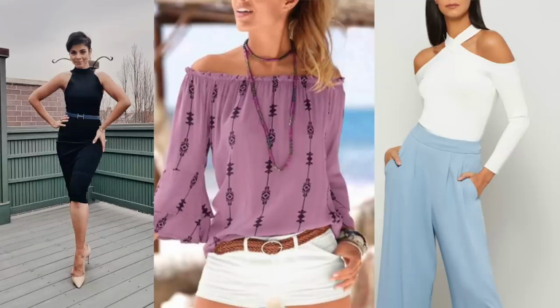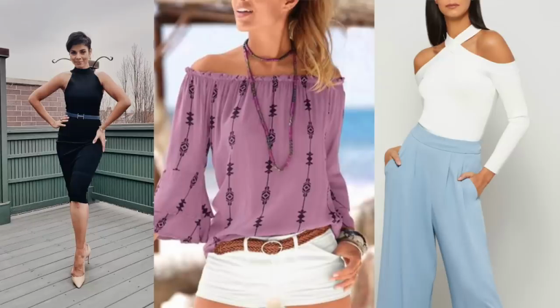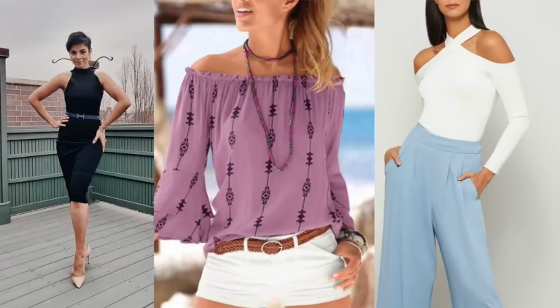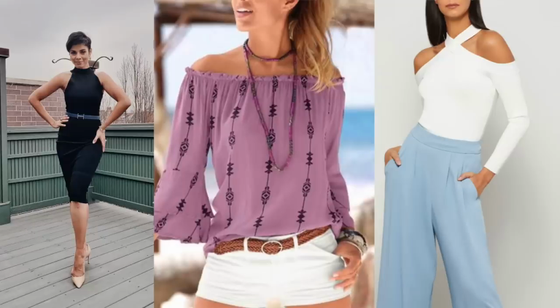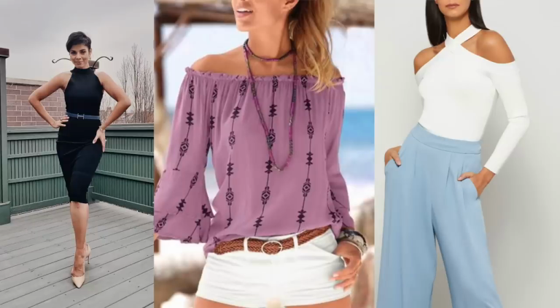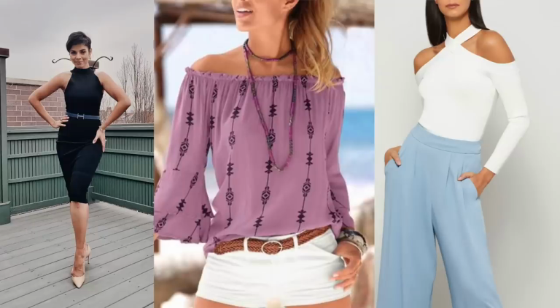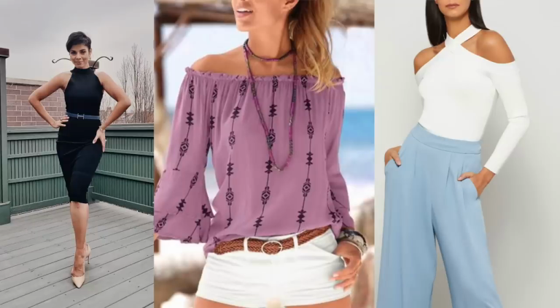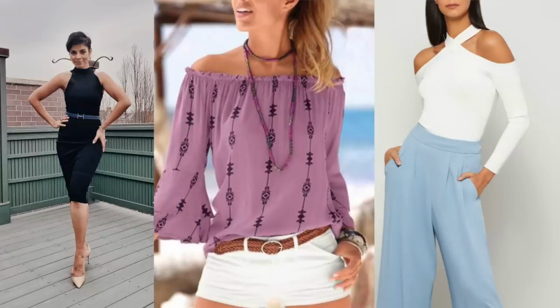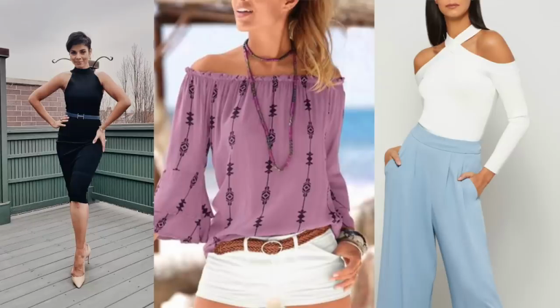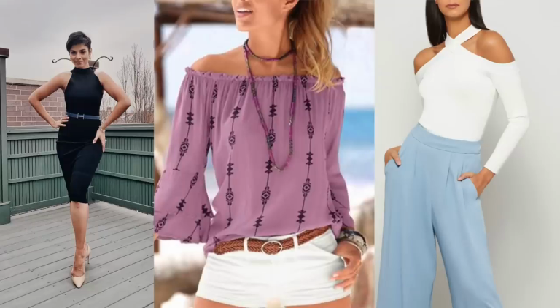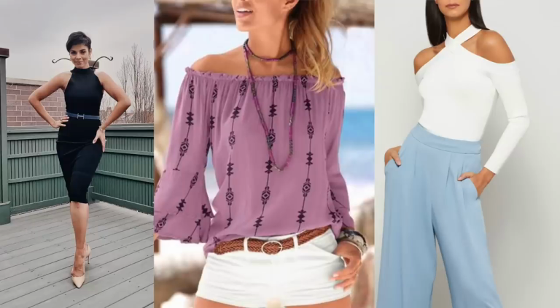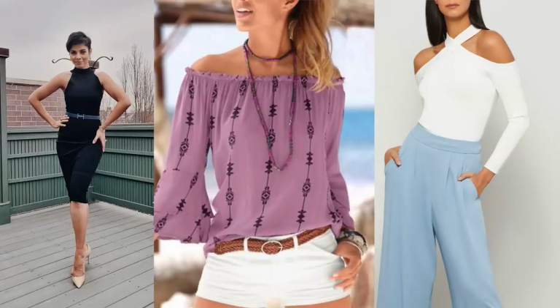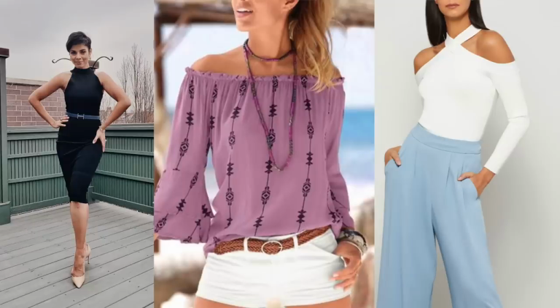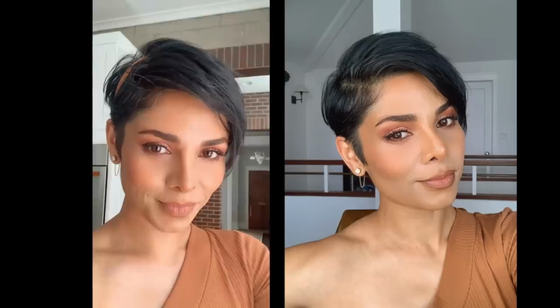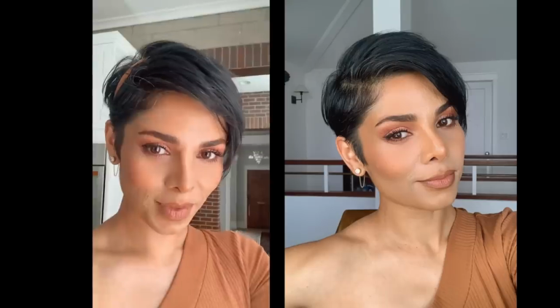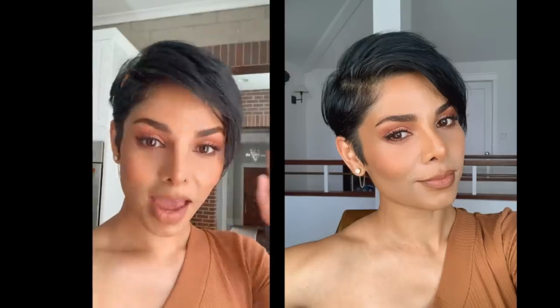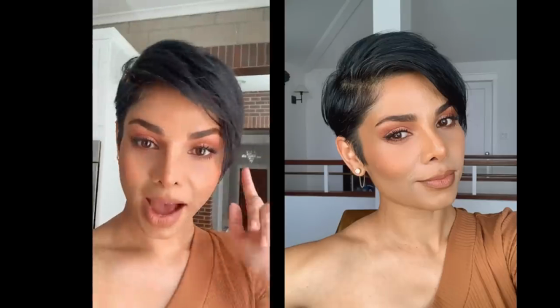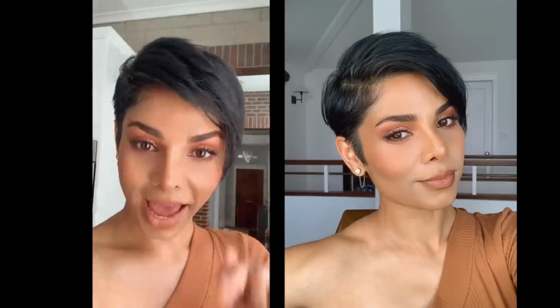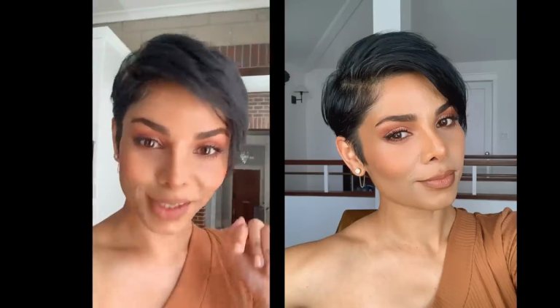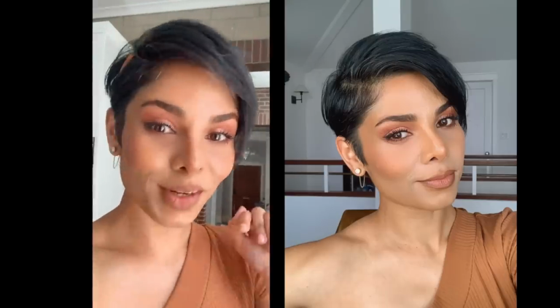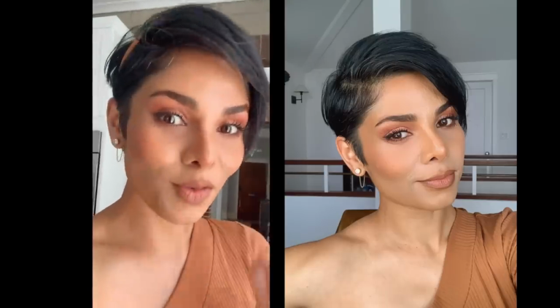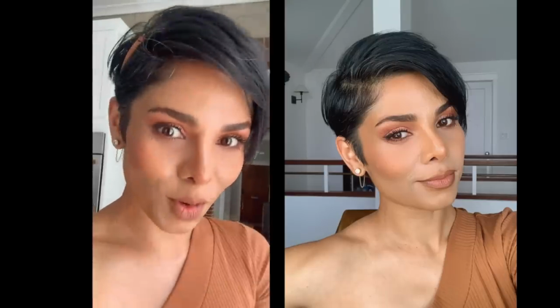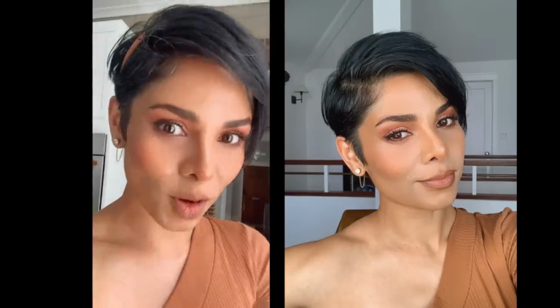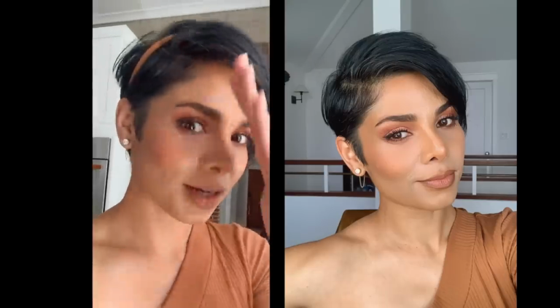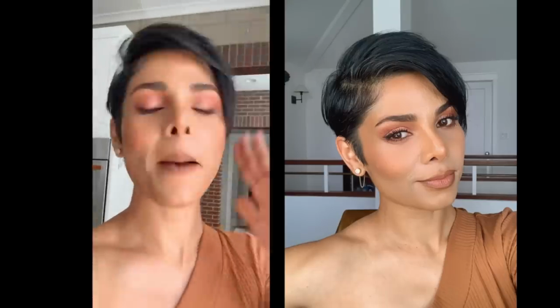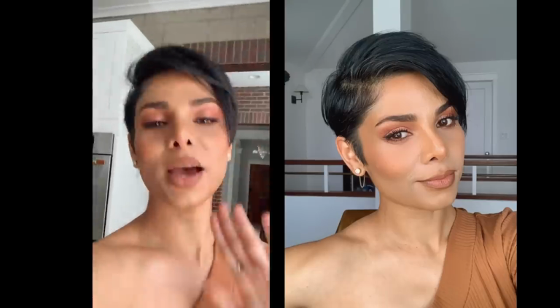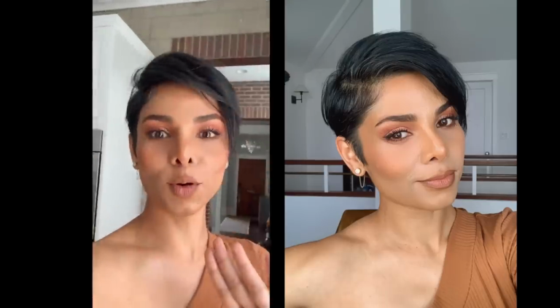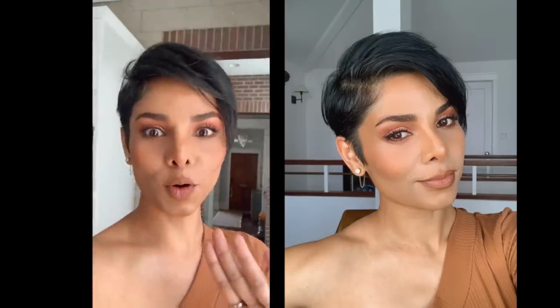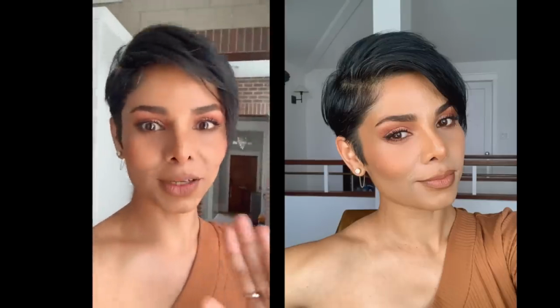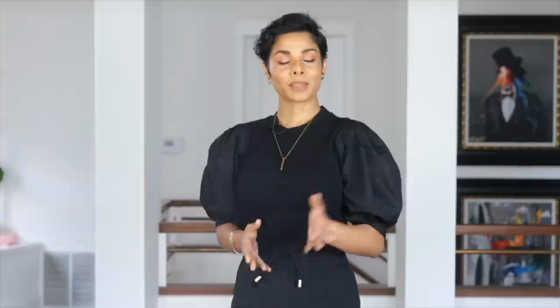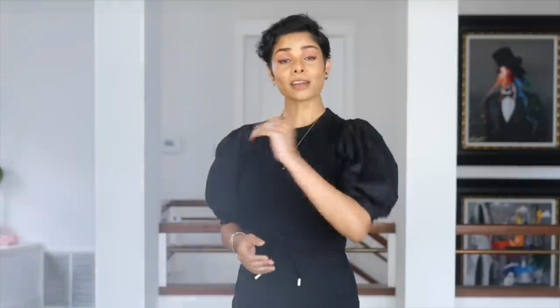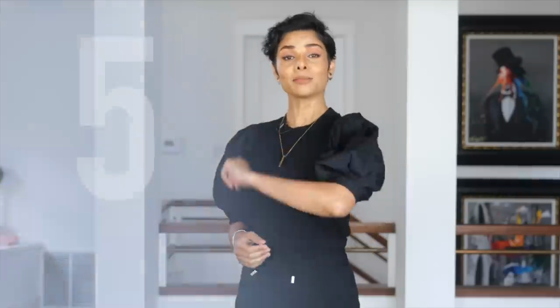You could choose cold shoulder or off-shoulder tops to place attention on the parts of your body that you like, and away from the parts you're less keen on.